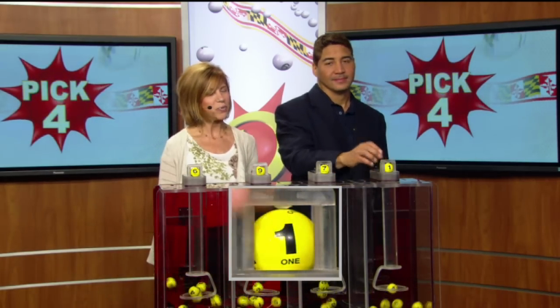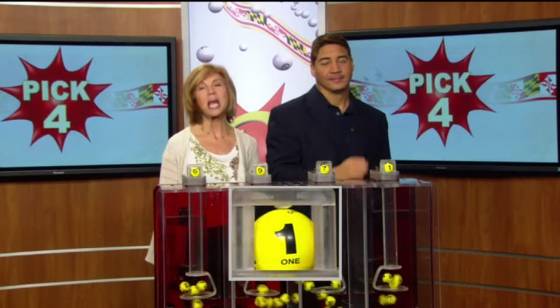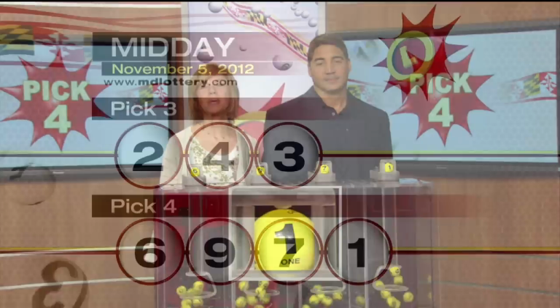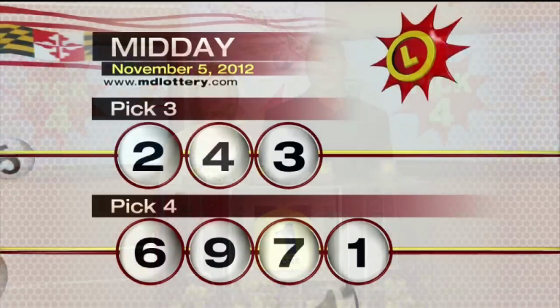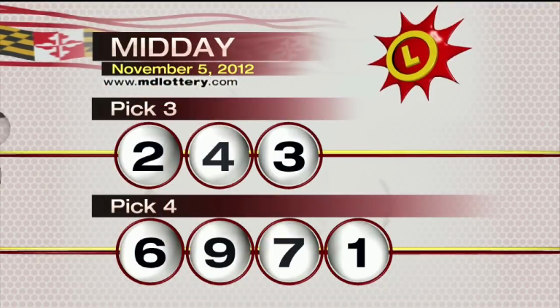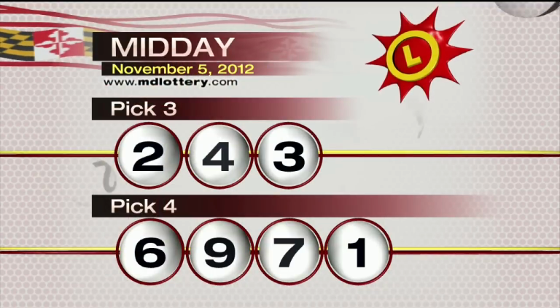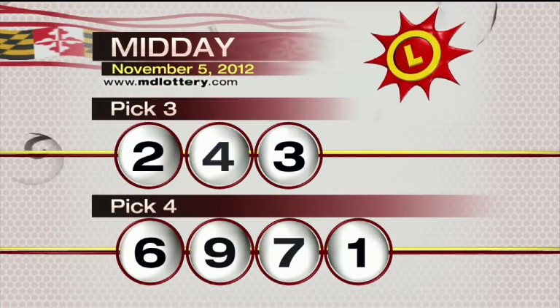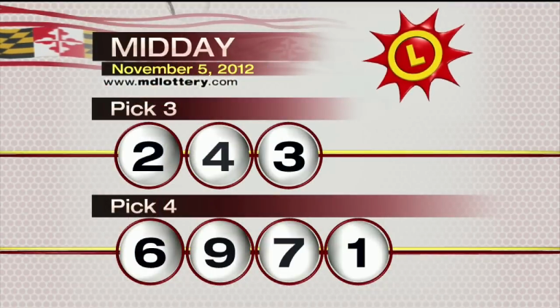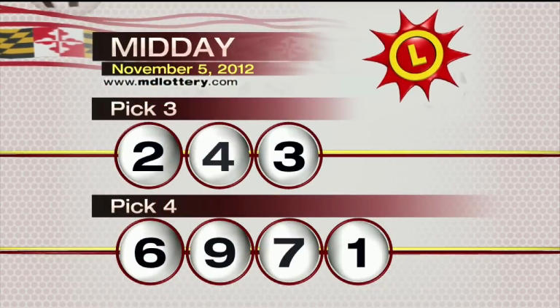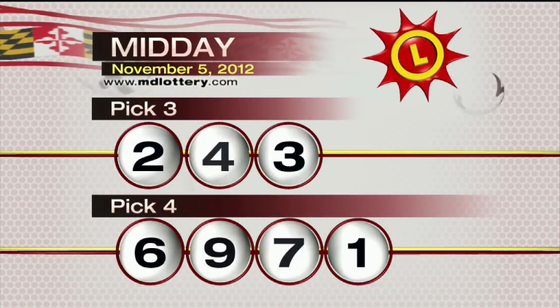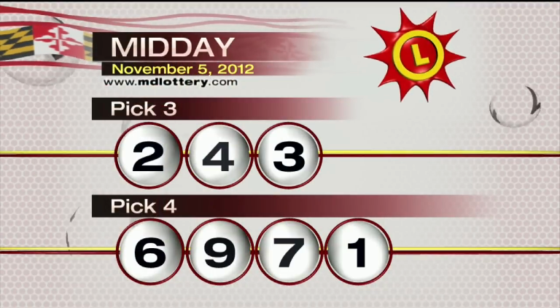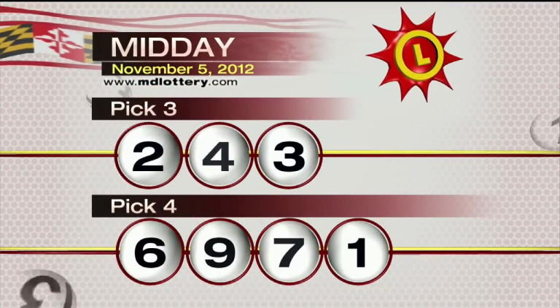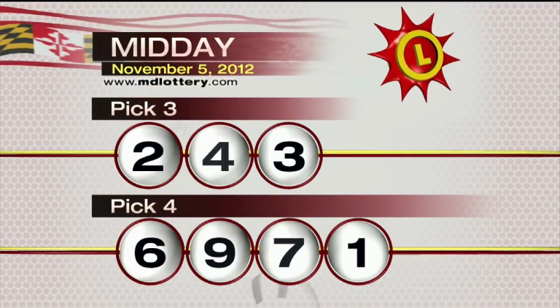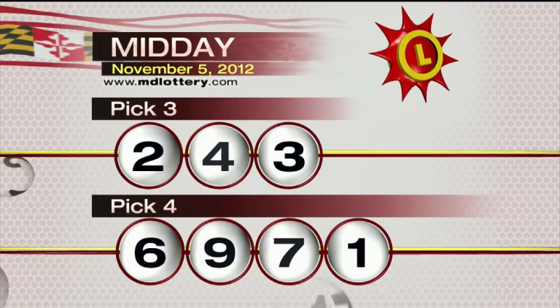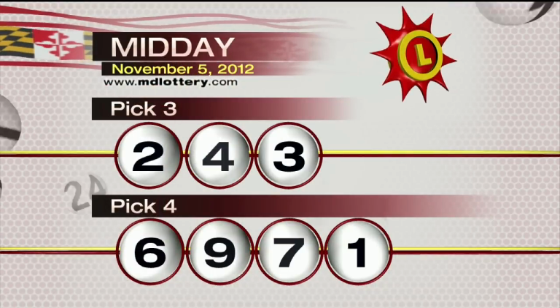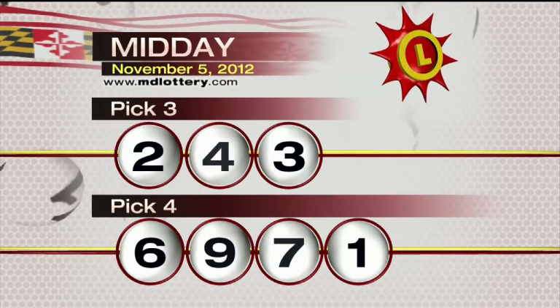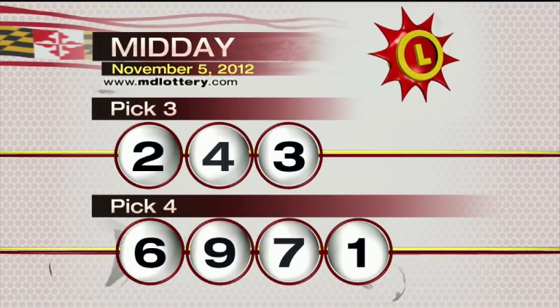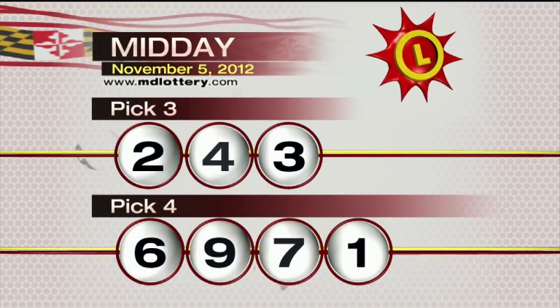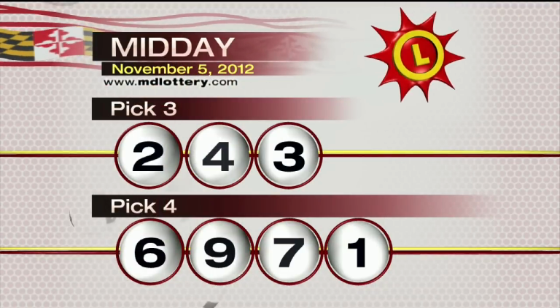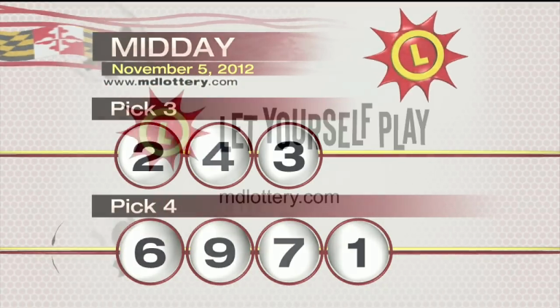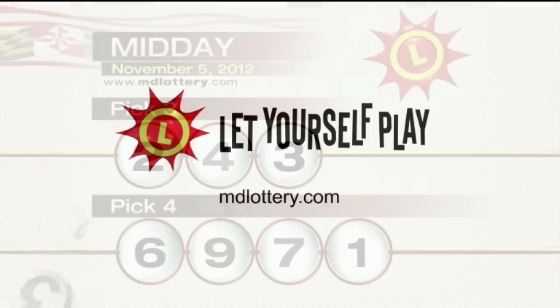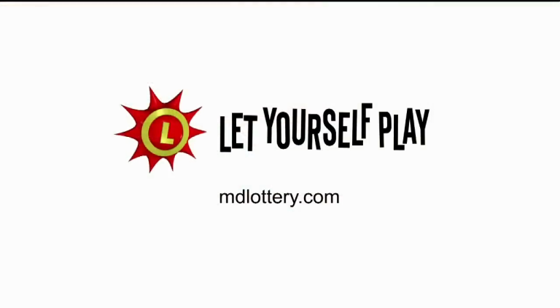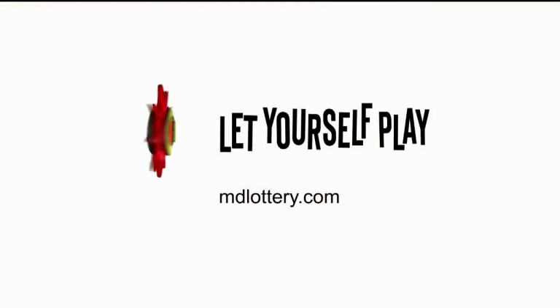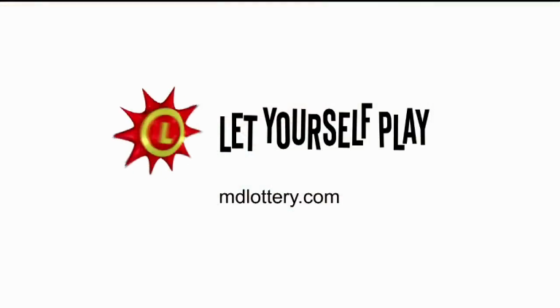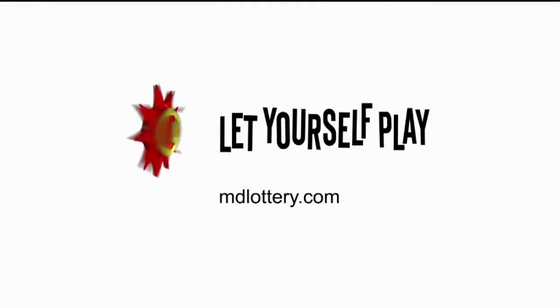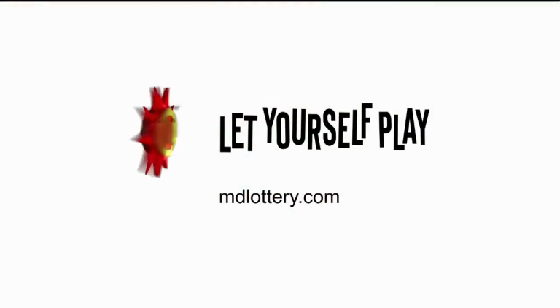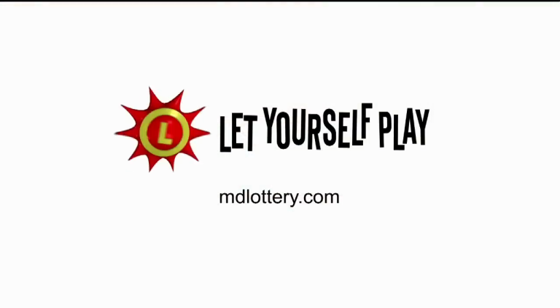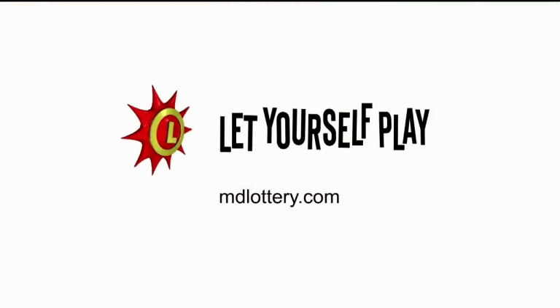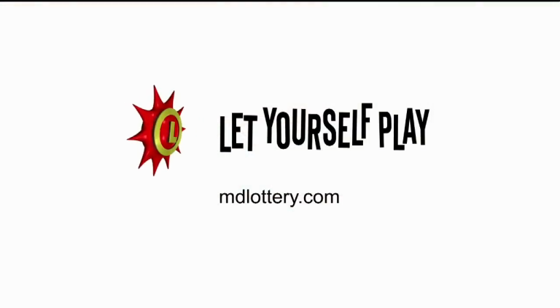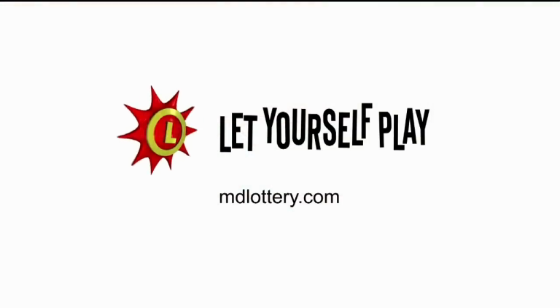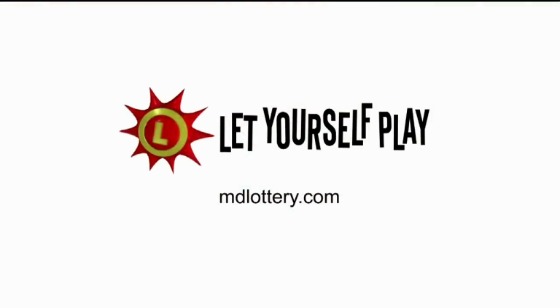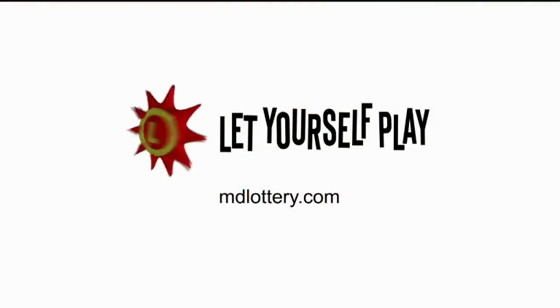Recapping your Pick 4 numbers today: 6, 9, 7, 1. The Maryland Lottery — let yourself play.